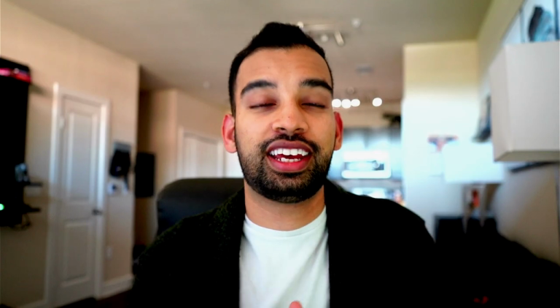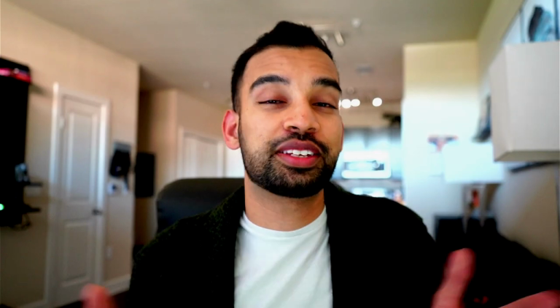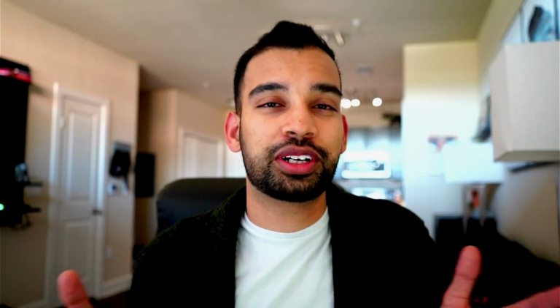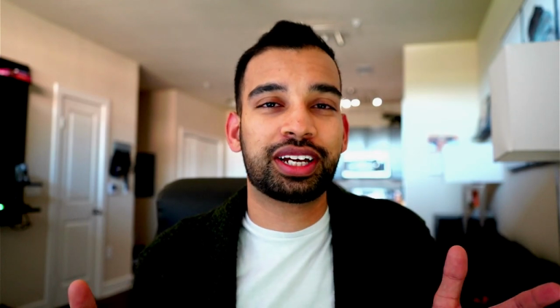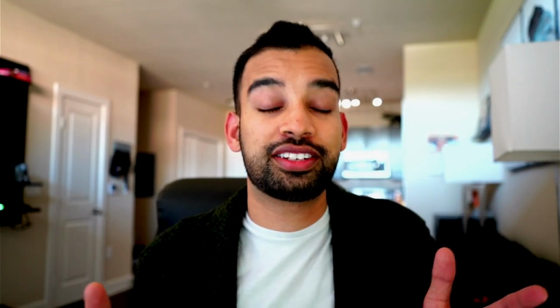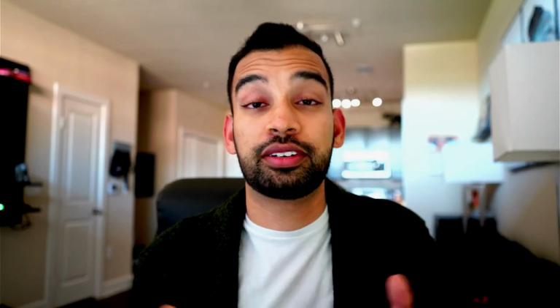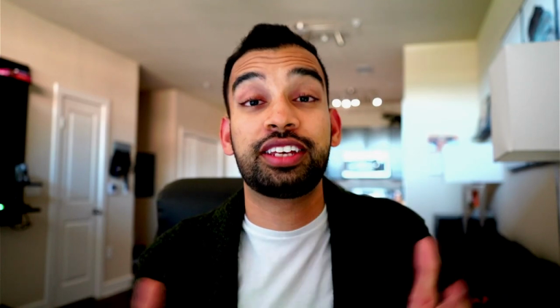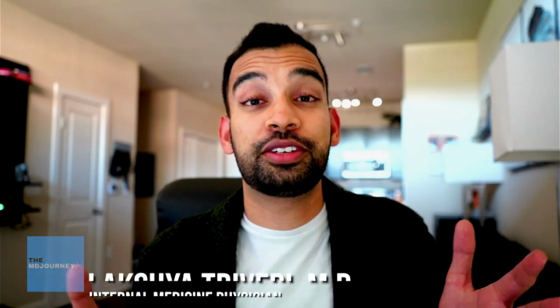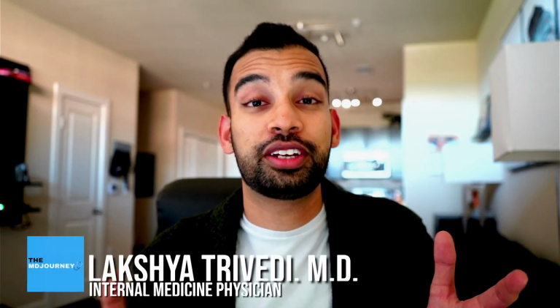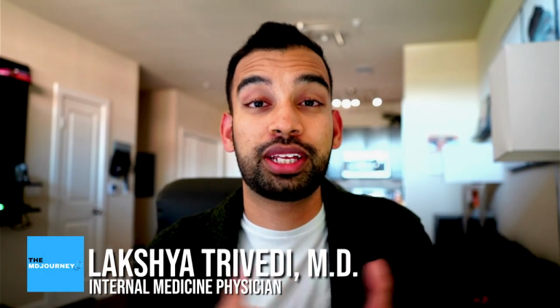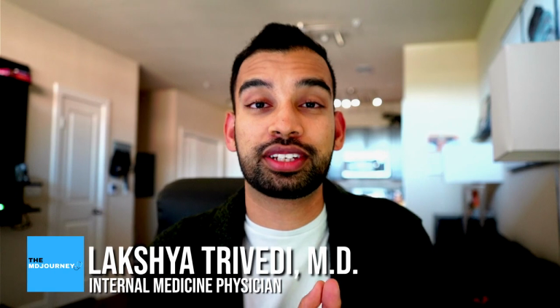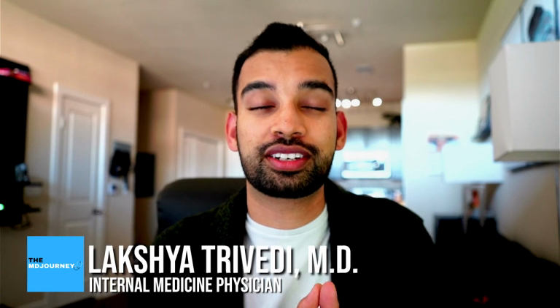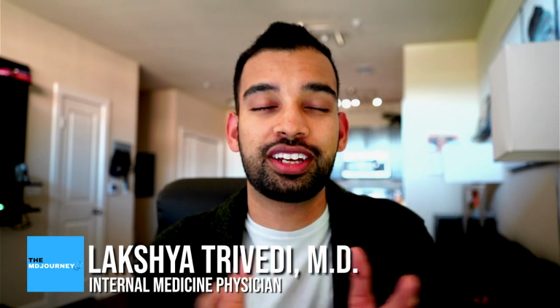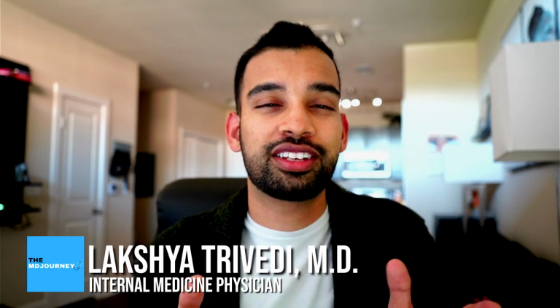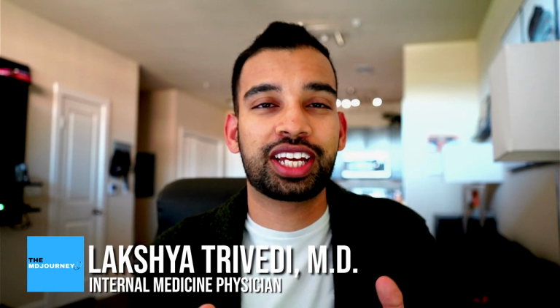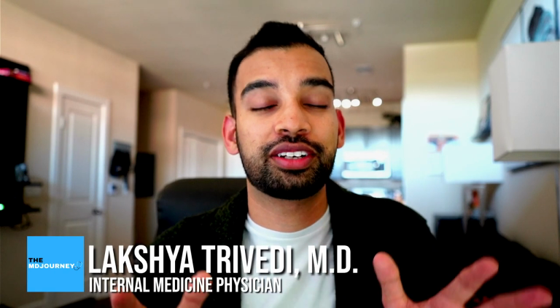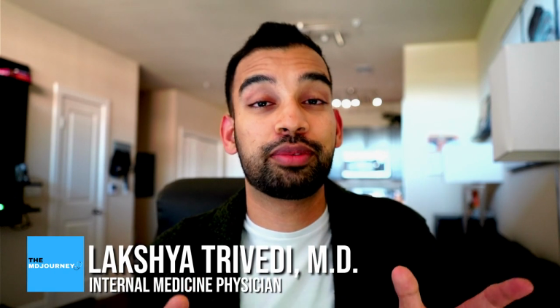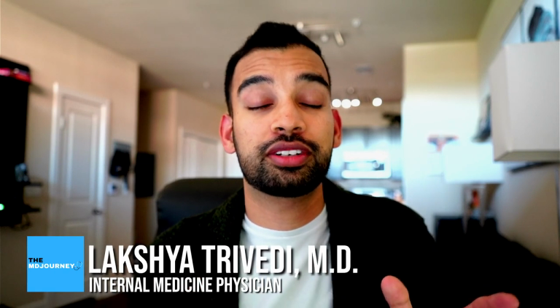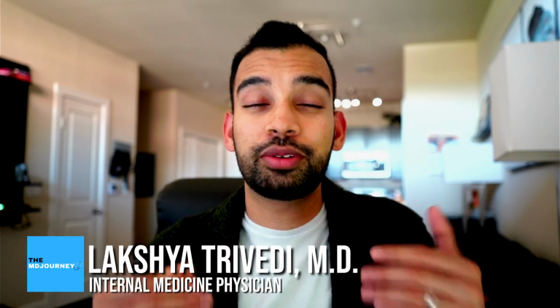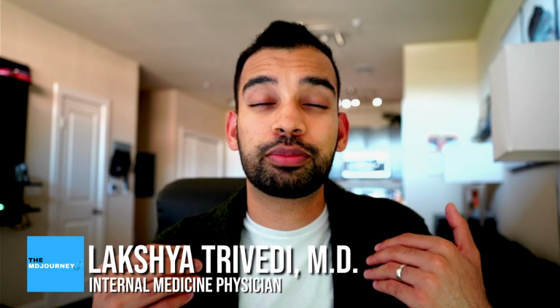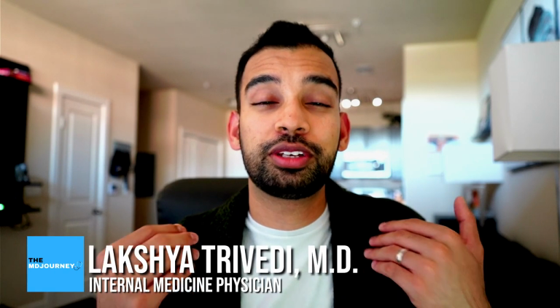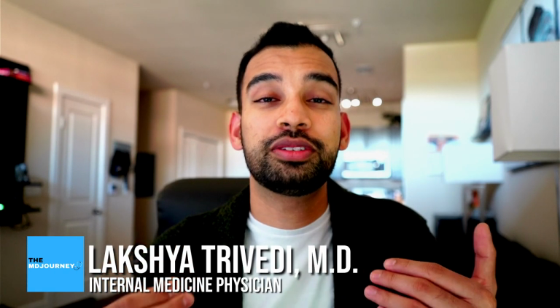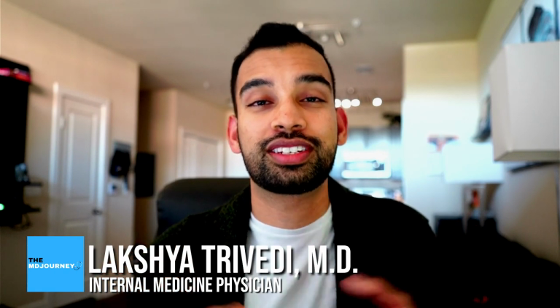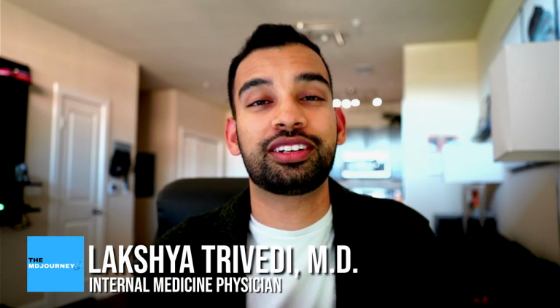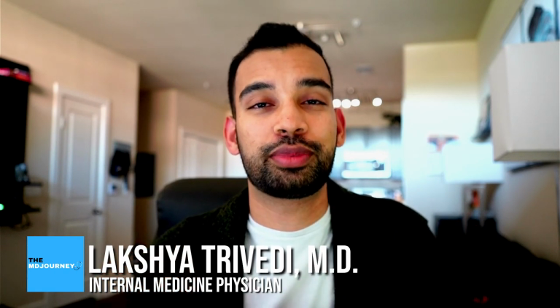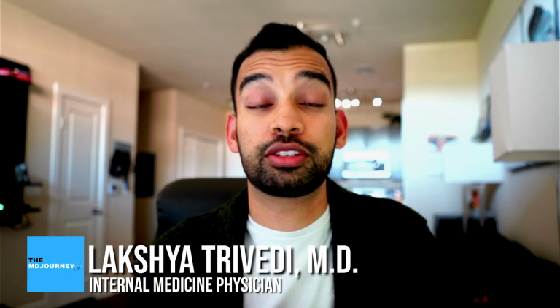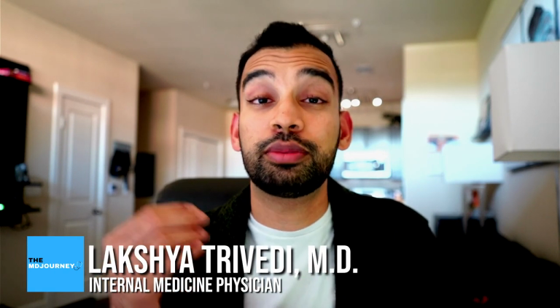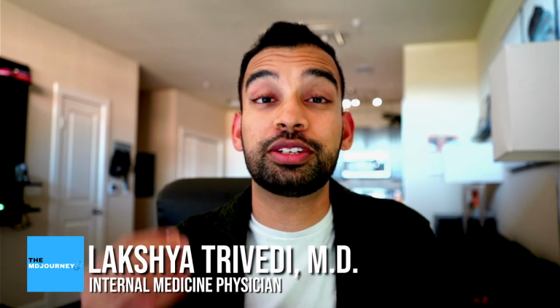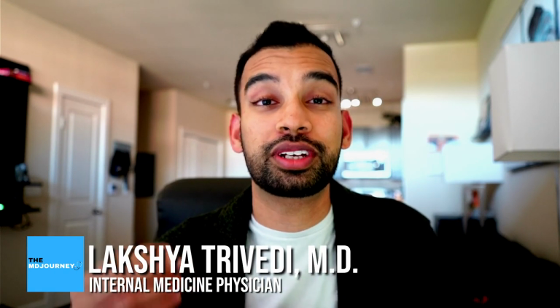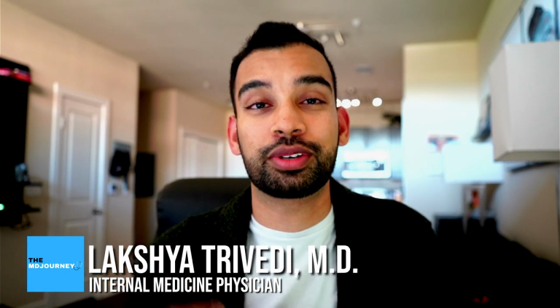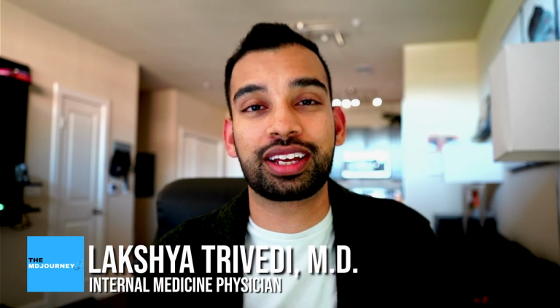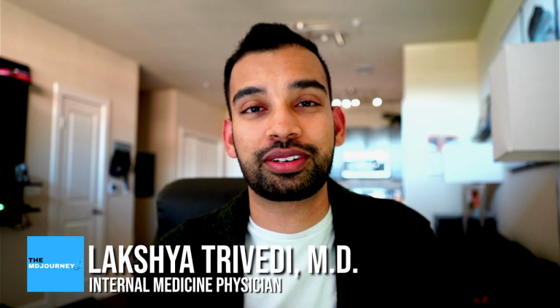Hey guys, welcome back to the channel. In case you're new here, my name is Lakshan. This channel, MD Journey, helps you succeed on your medical journey while doing it with less stress.